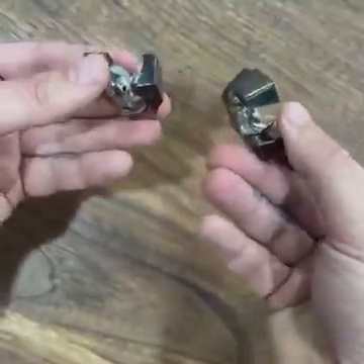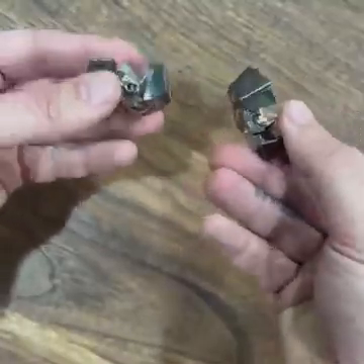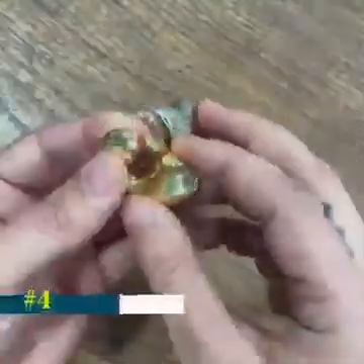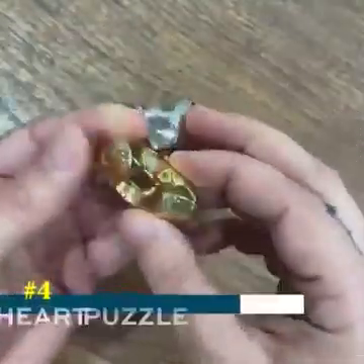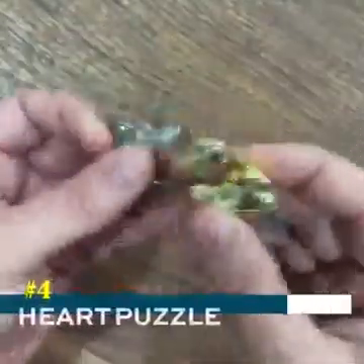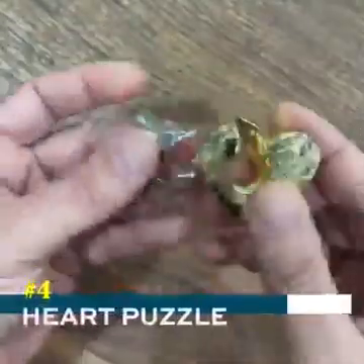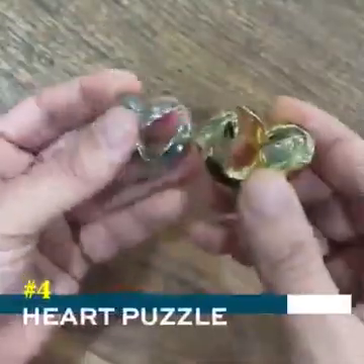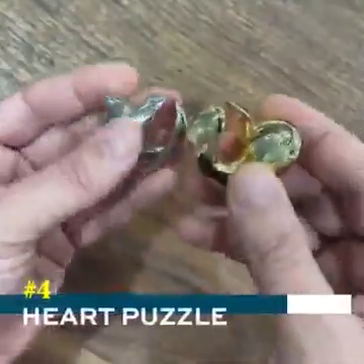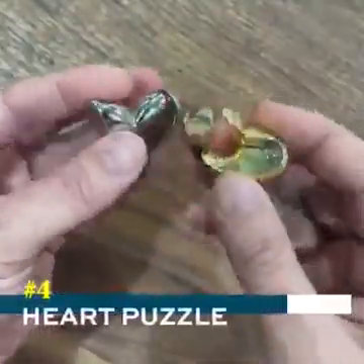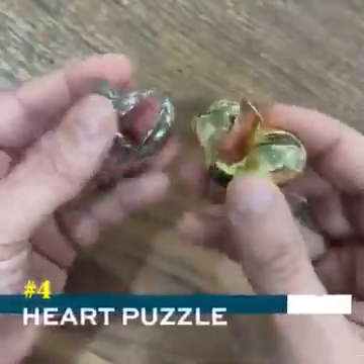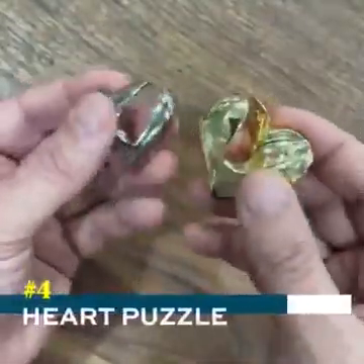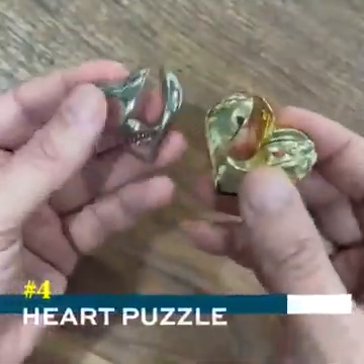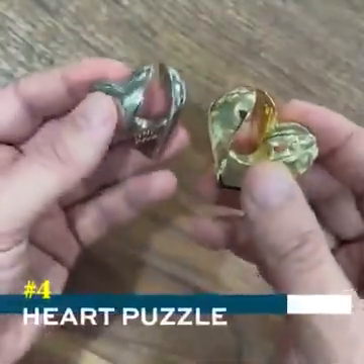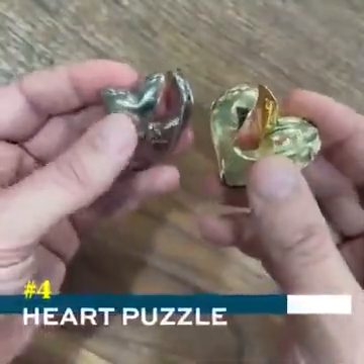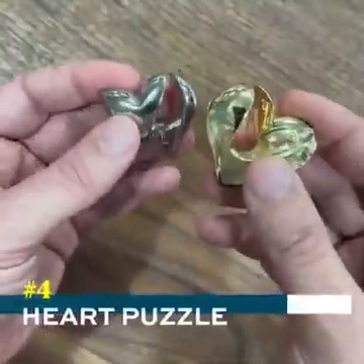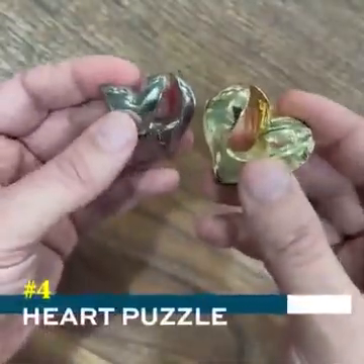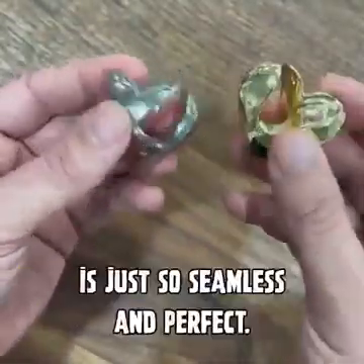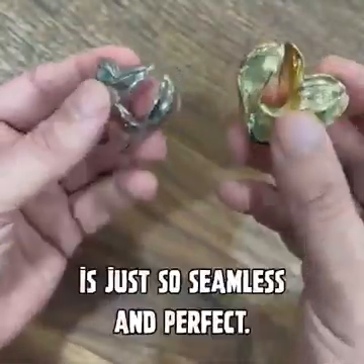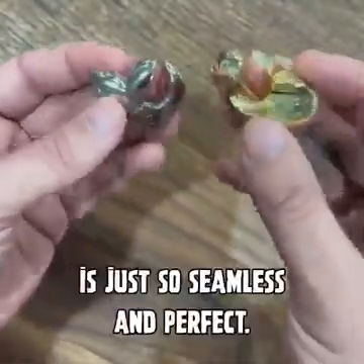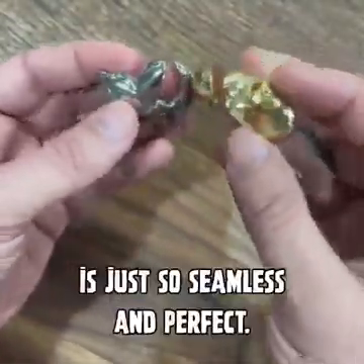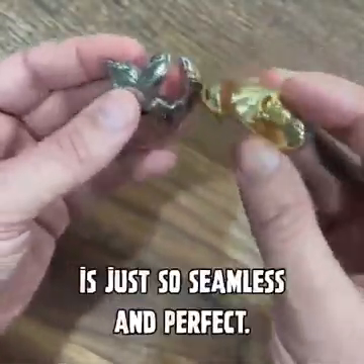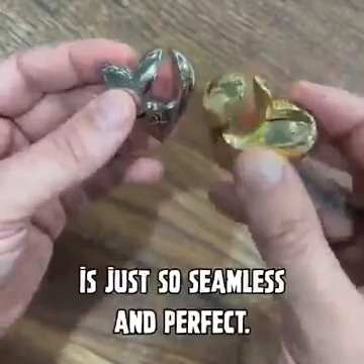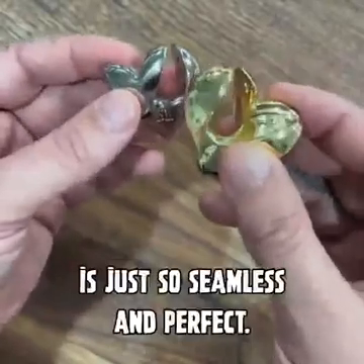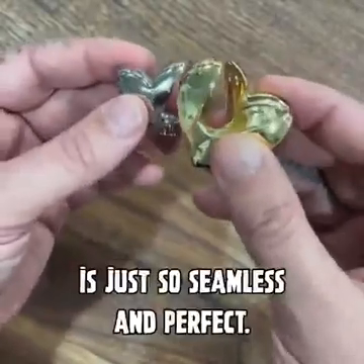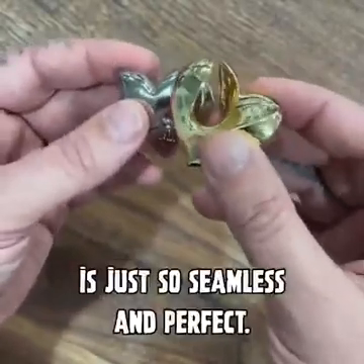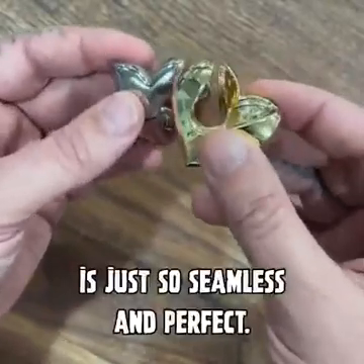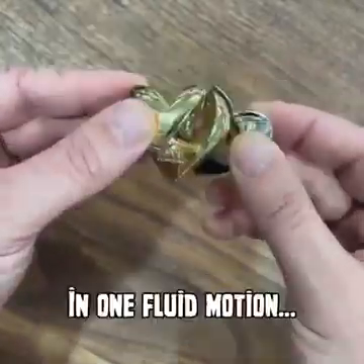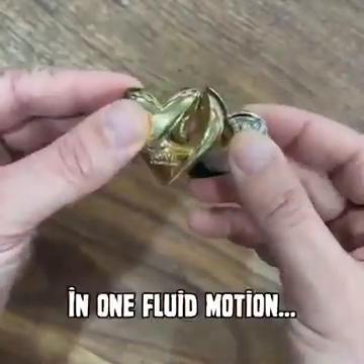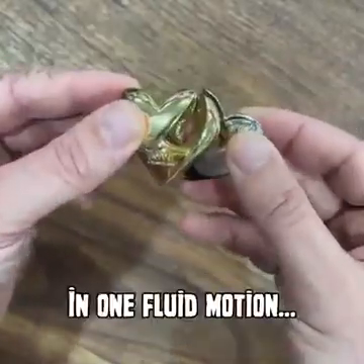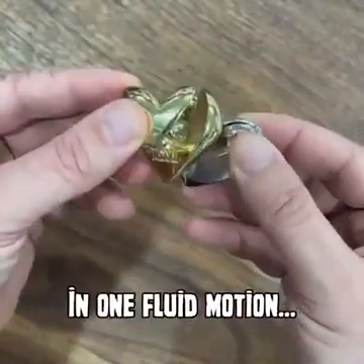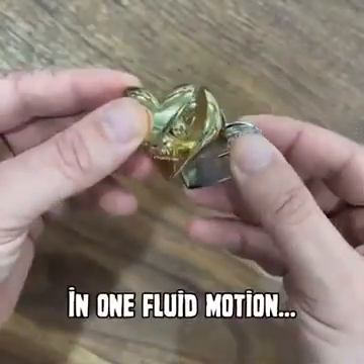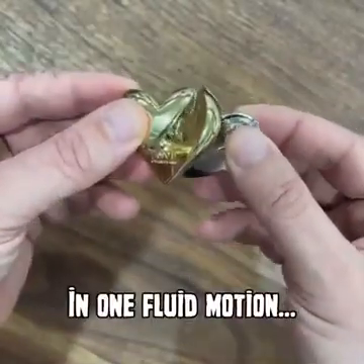This last one's my favorite. The motion when the two pieces go together is just so seamless and perfect — one fluid motion.